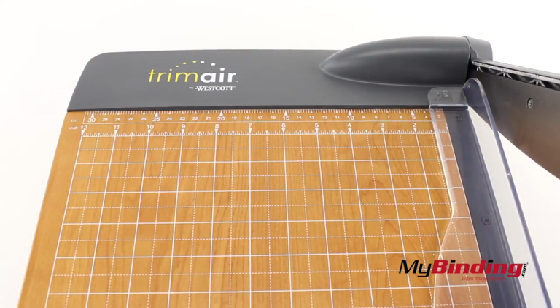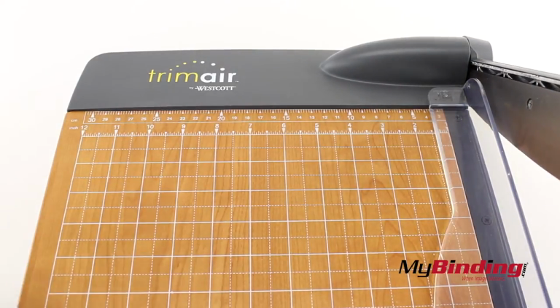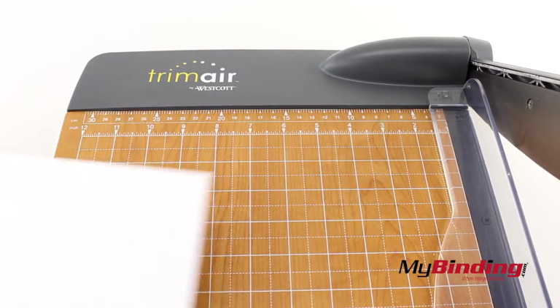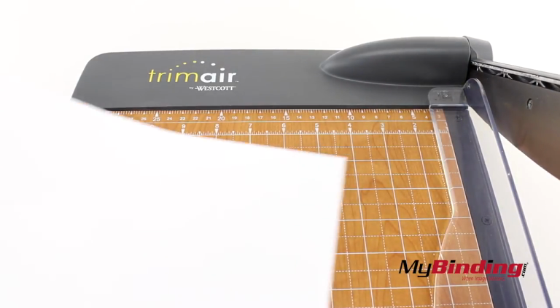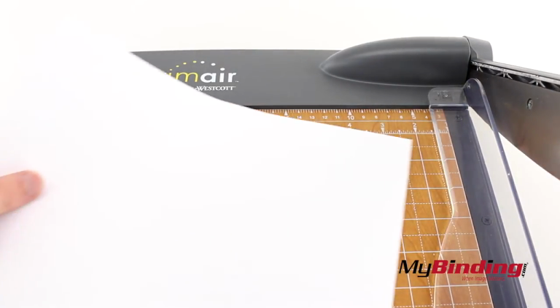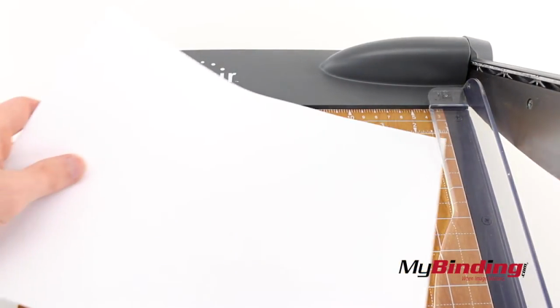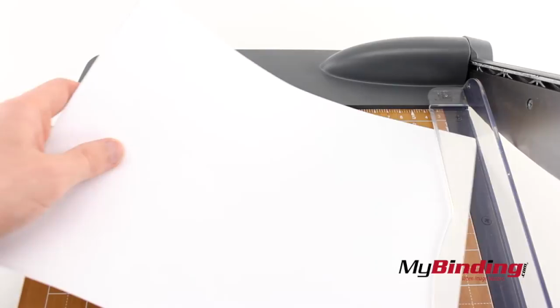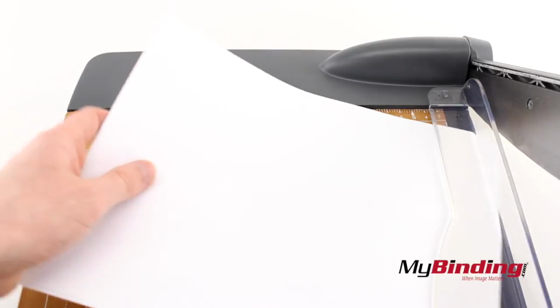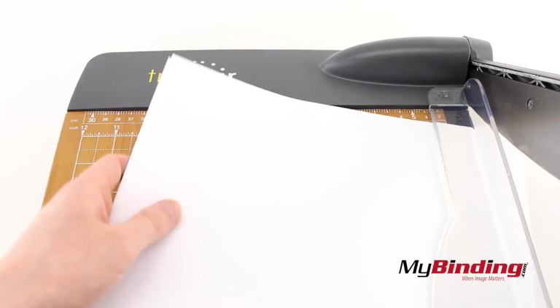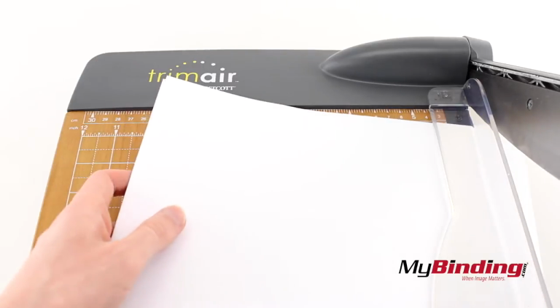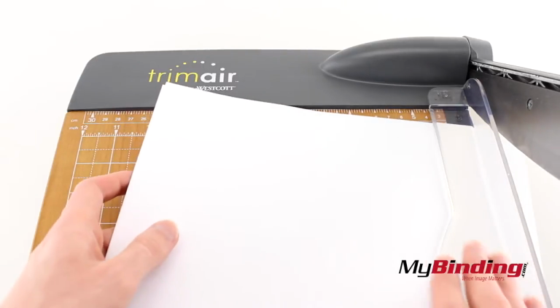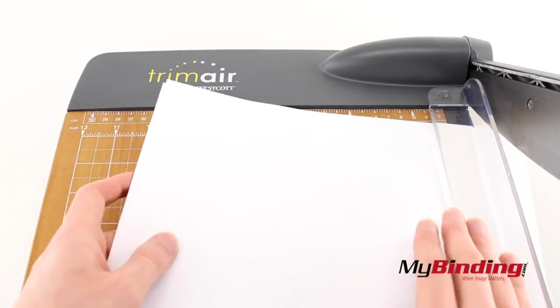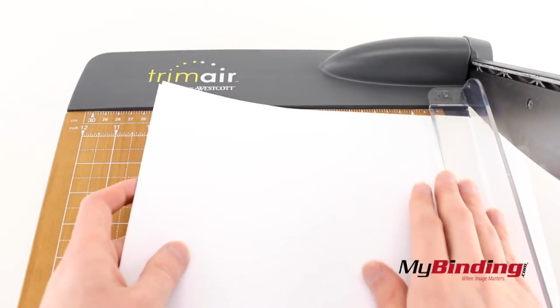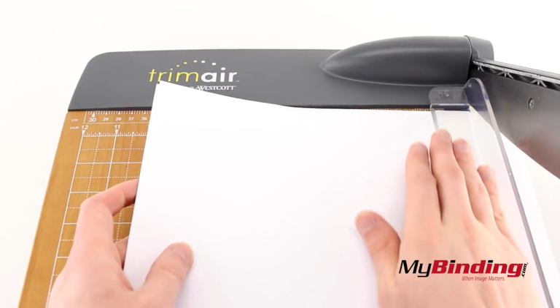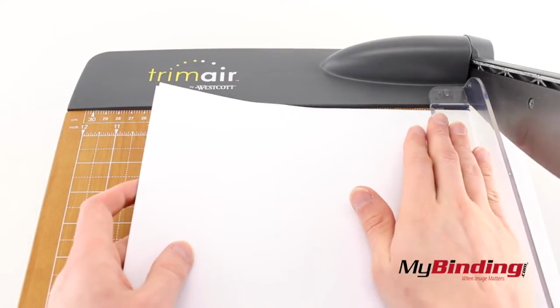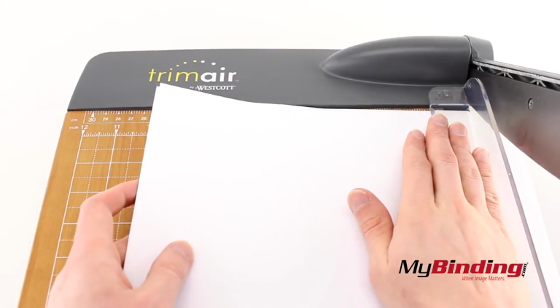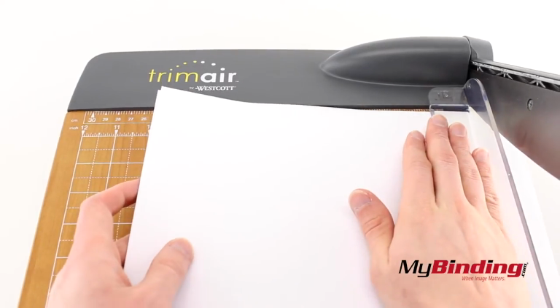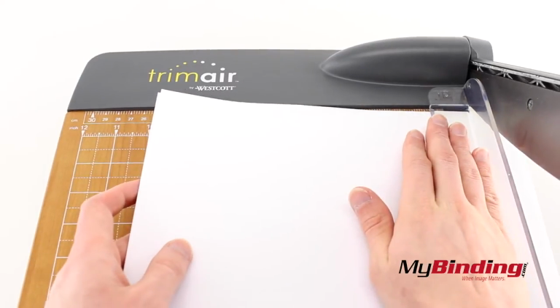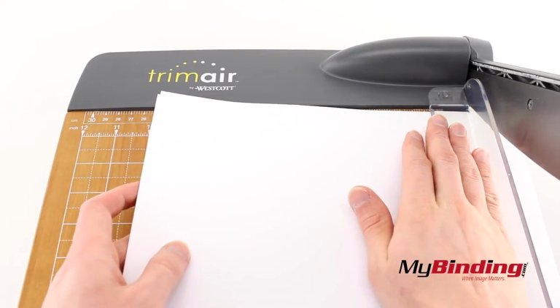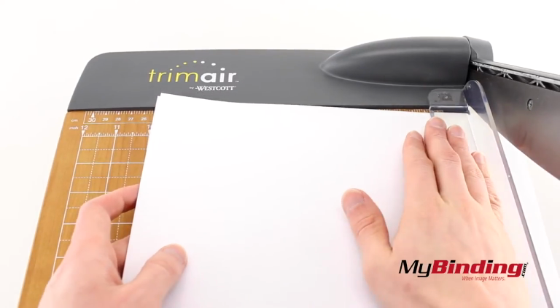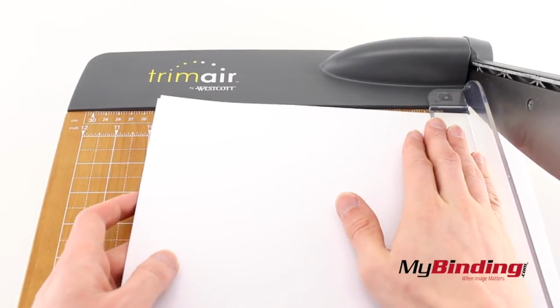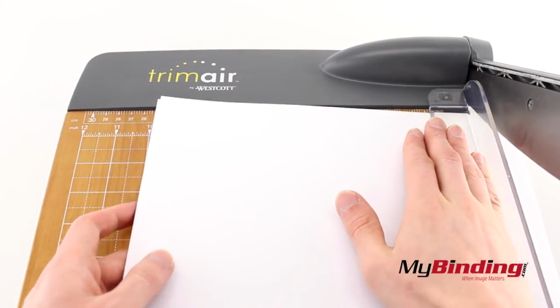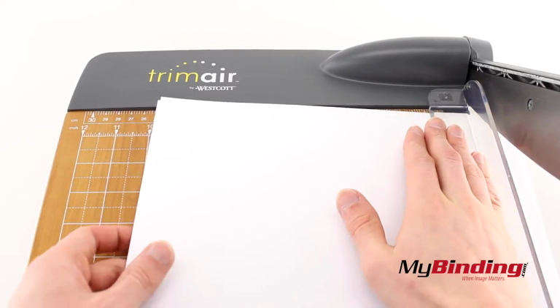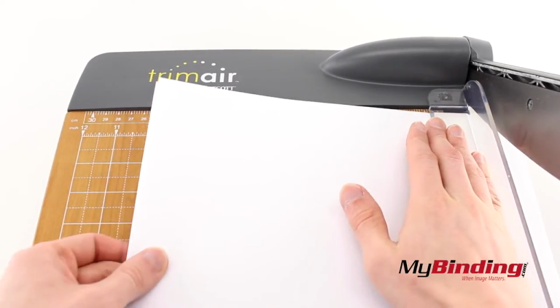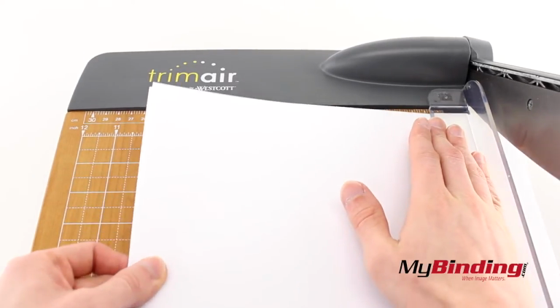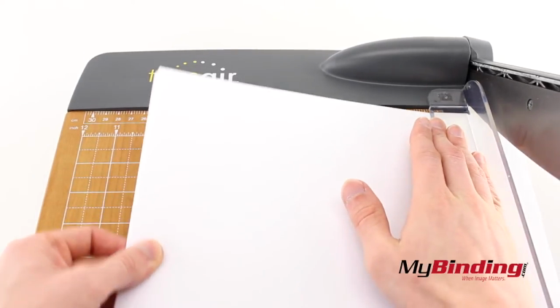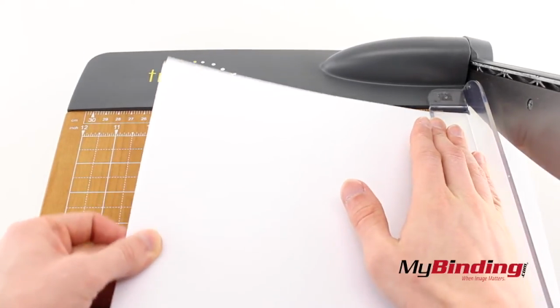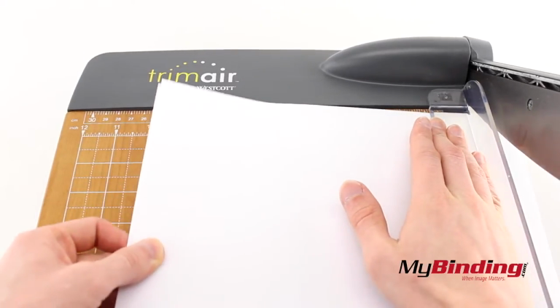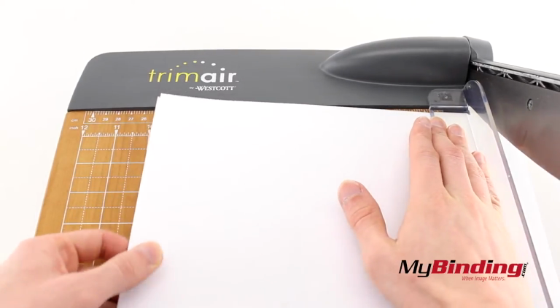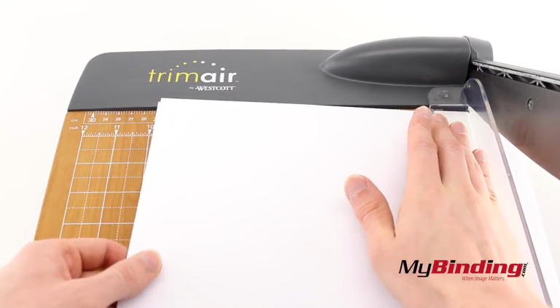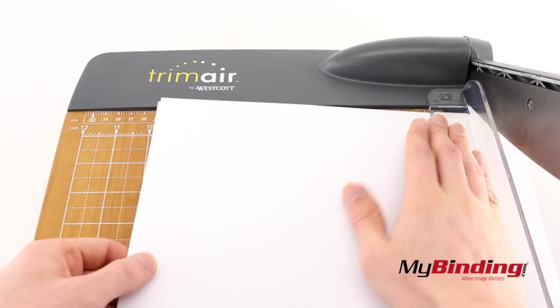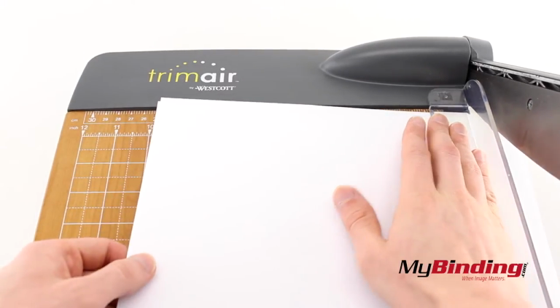When you insert your pages under the clear finger guard, you can push it down and secure pages while protecting your fingers.